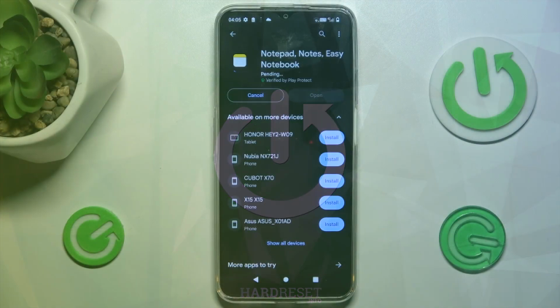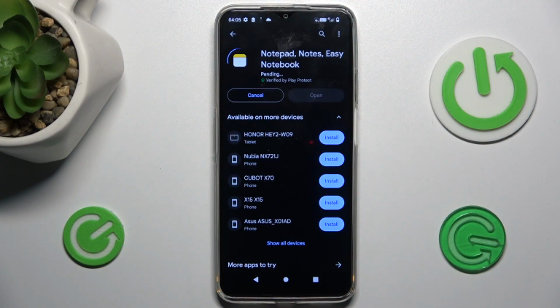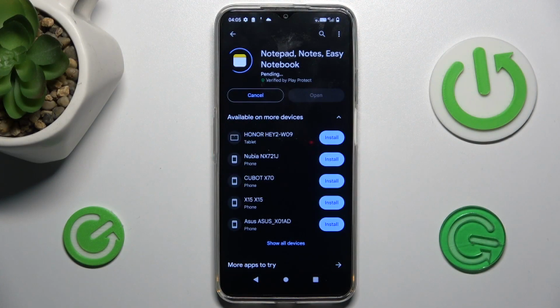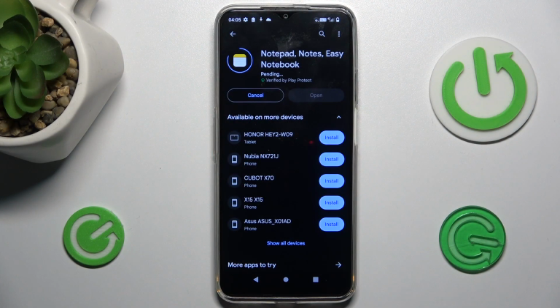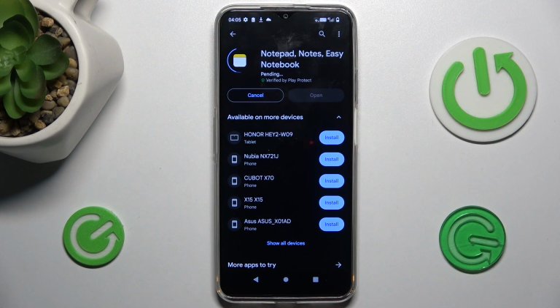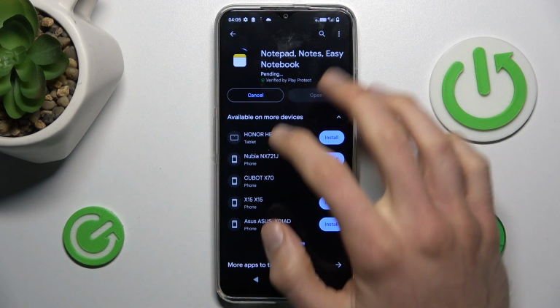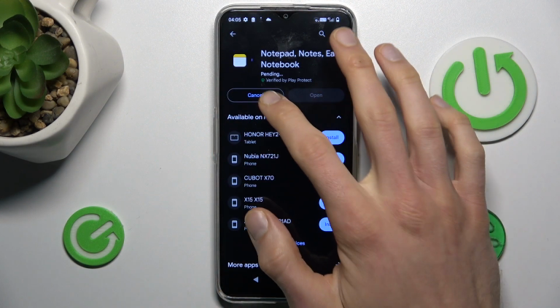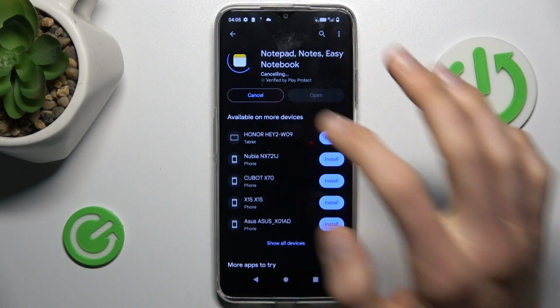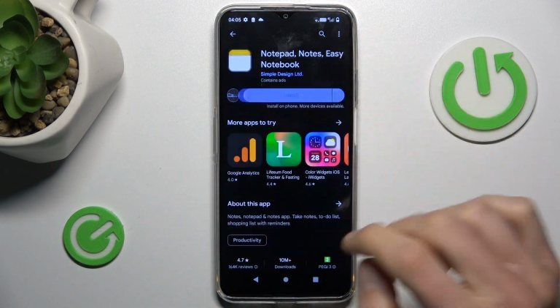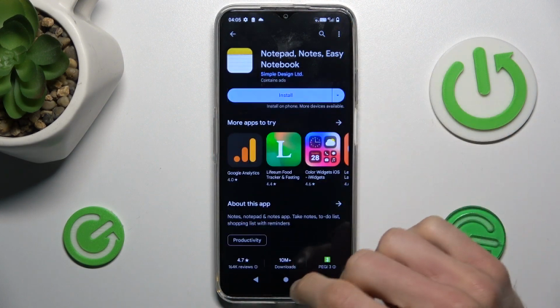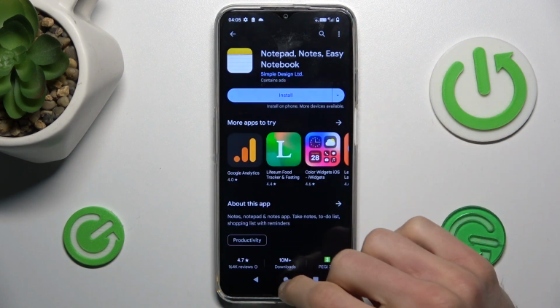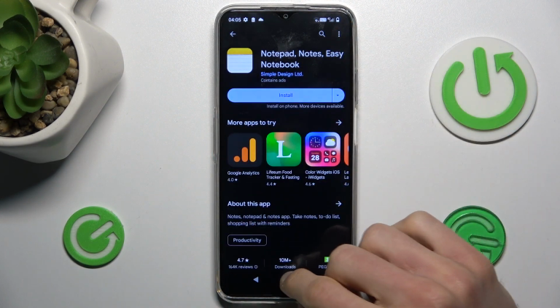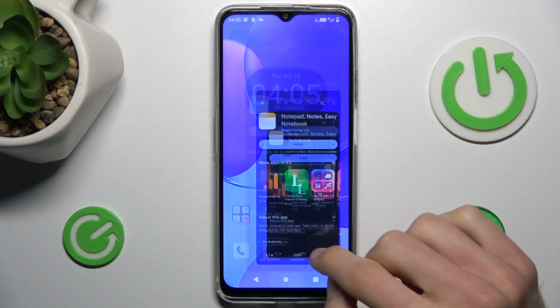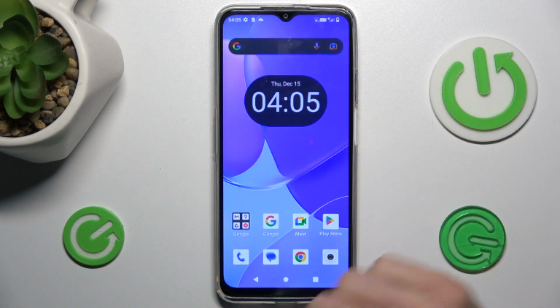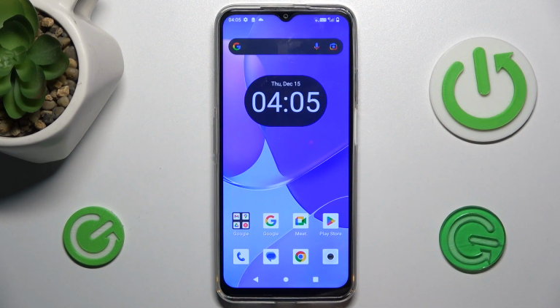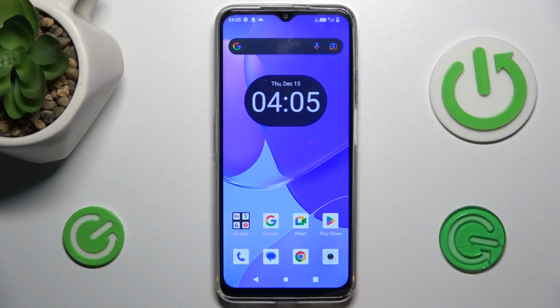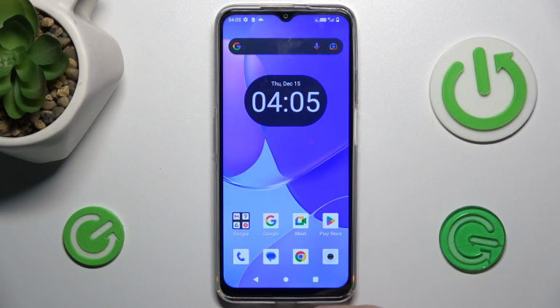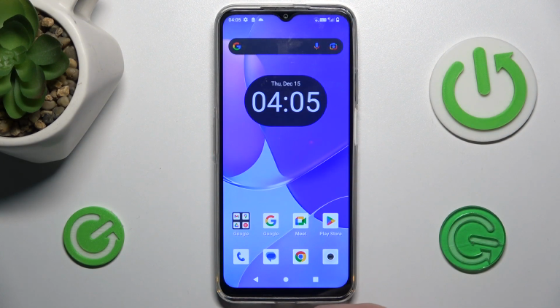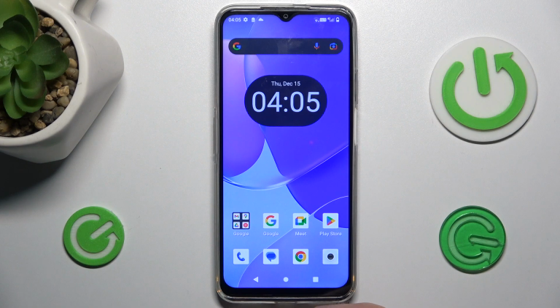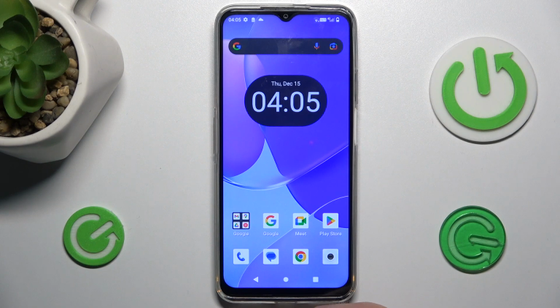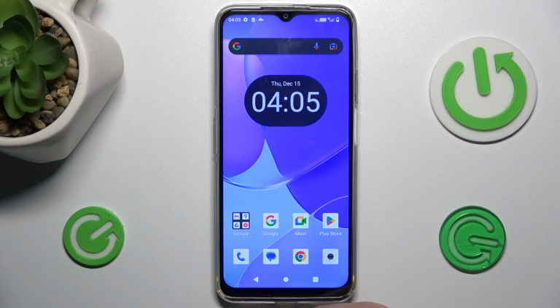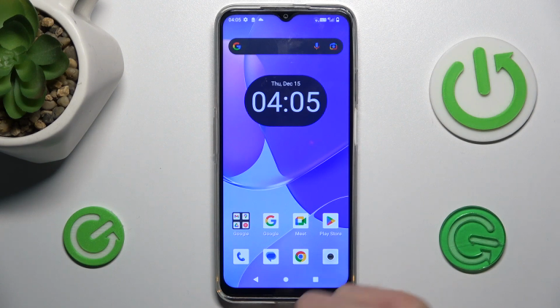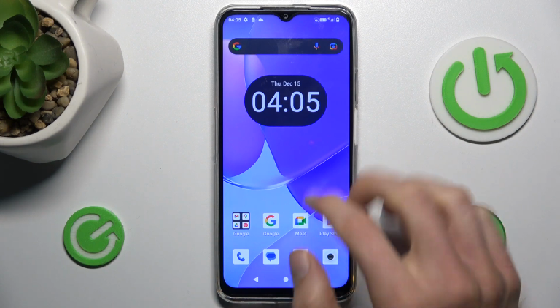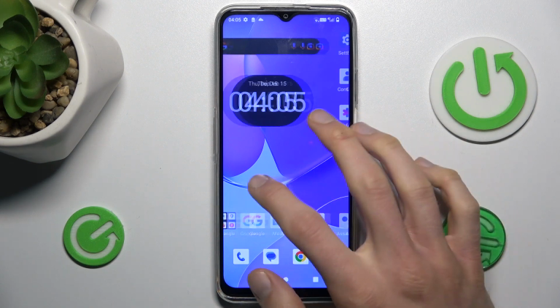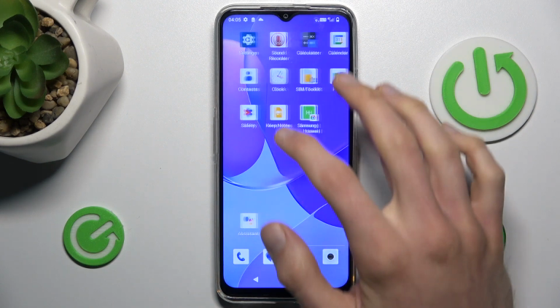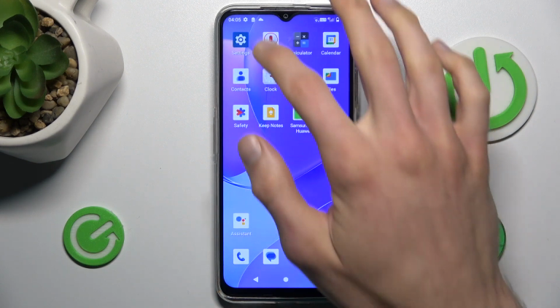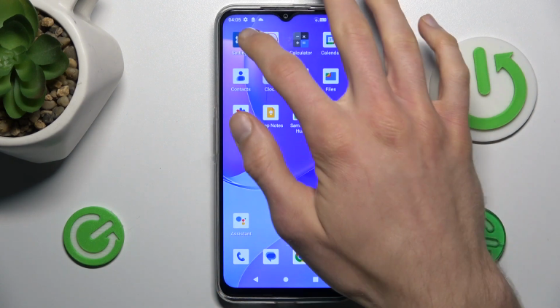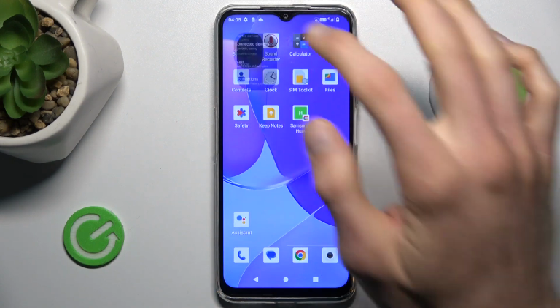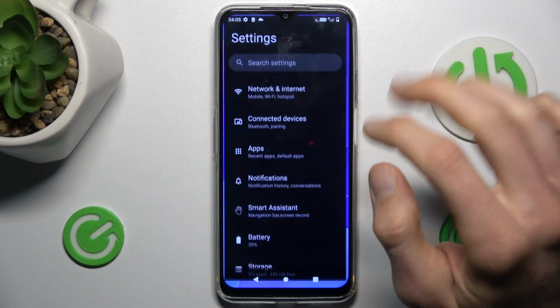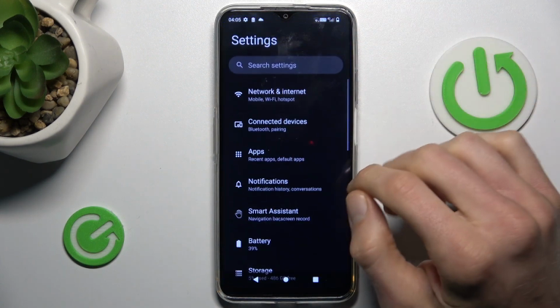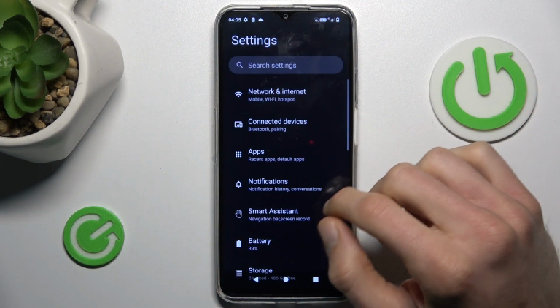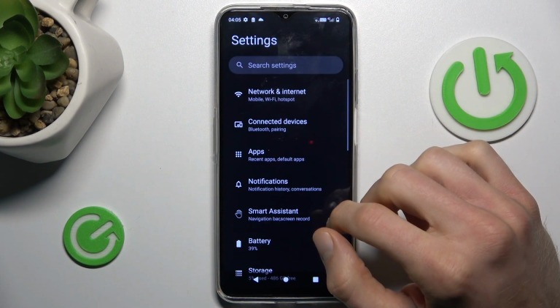Our first step to fix it: we must cancel this install and go back to the main menu of our smartphone, where we look for the Settings application.